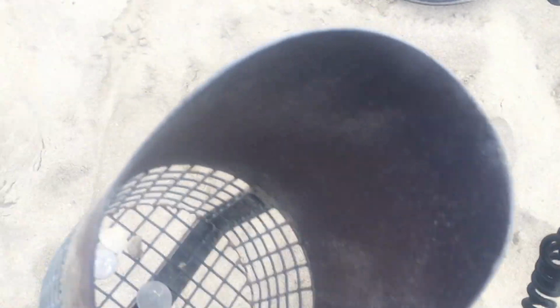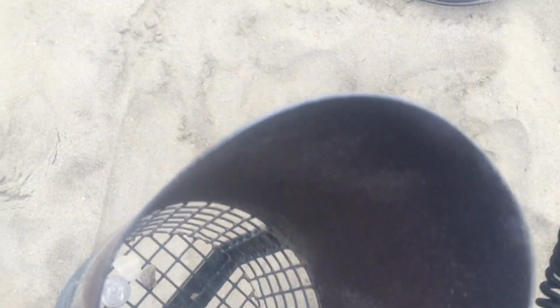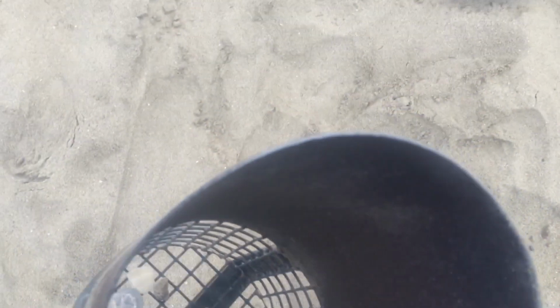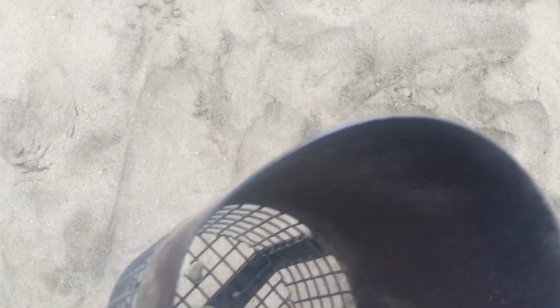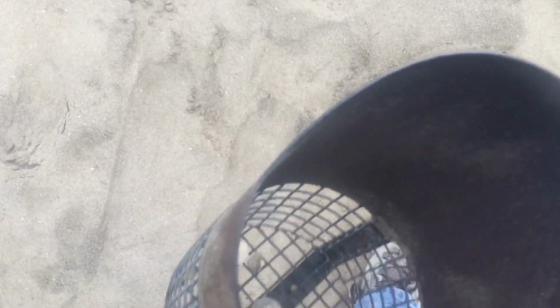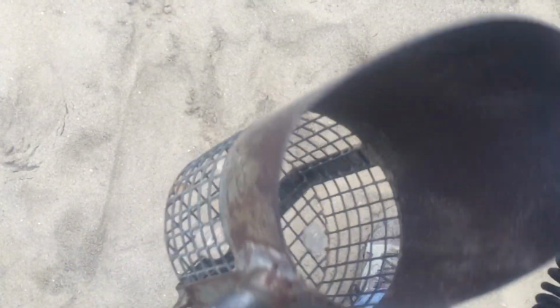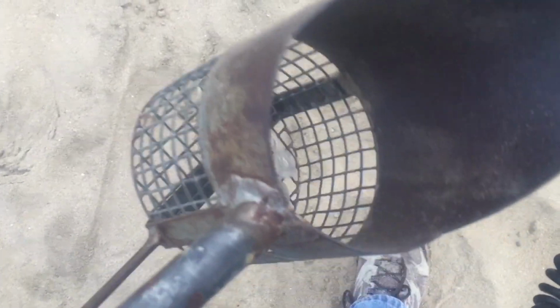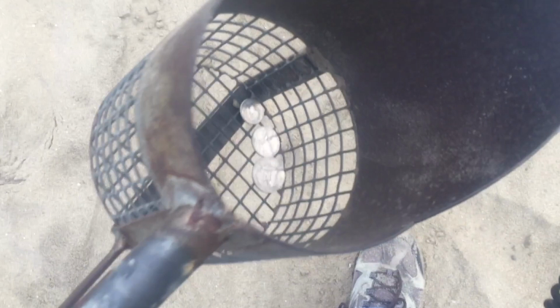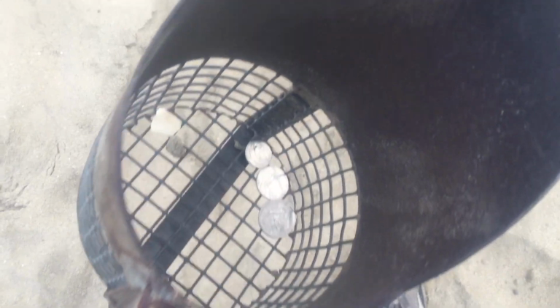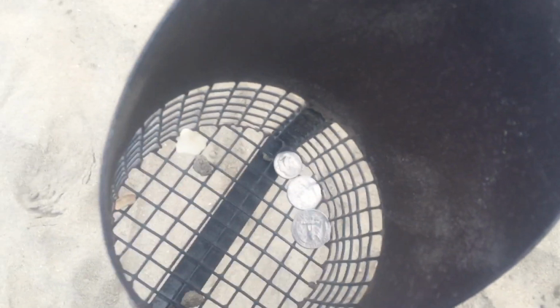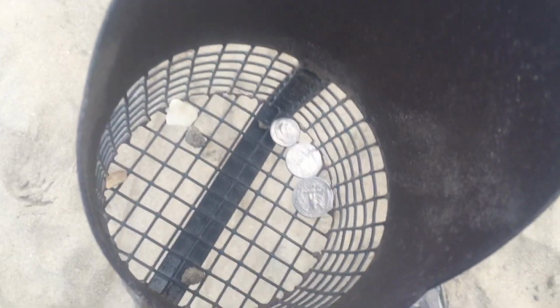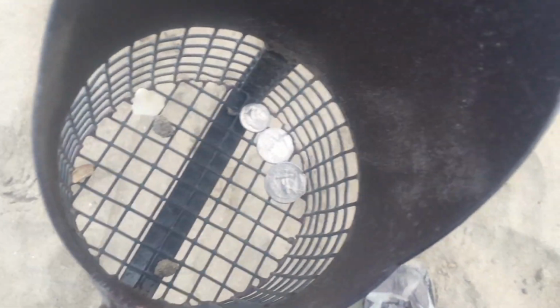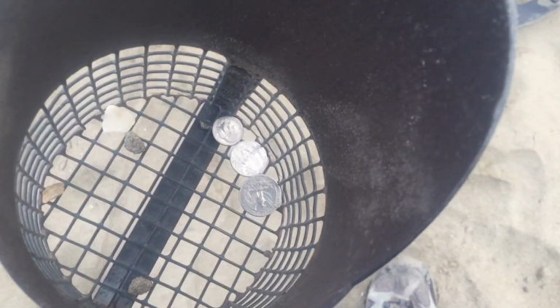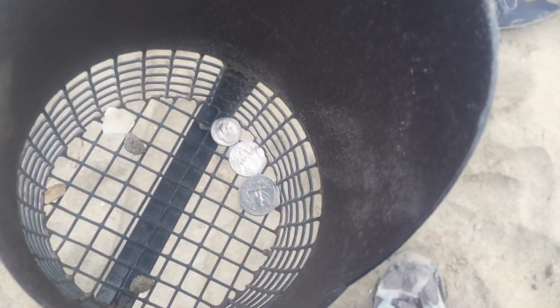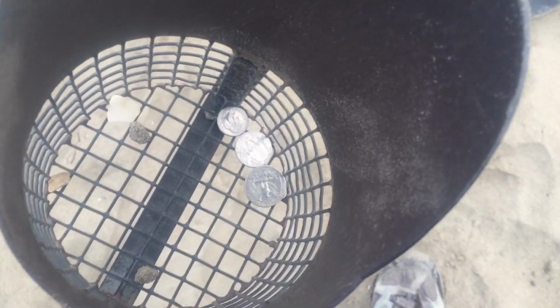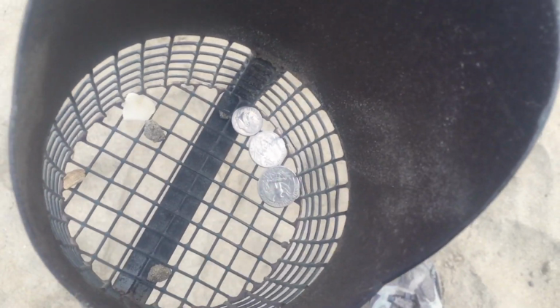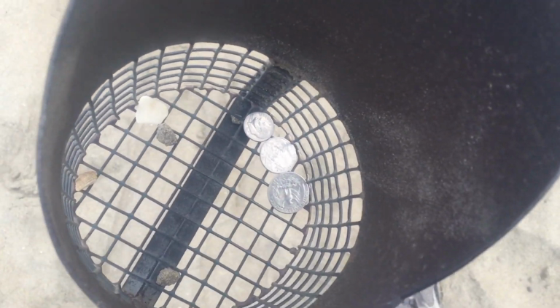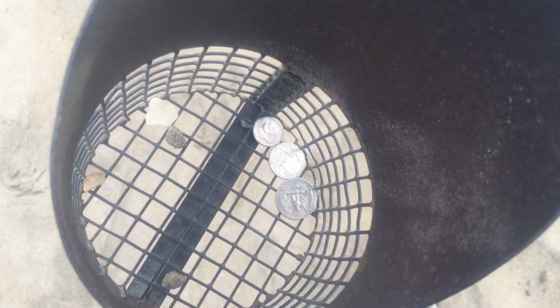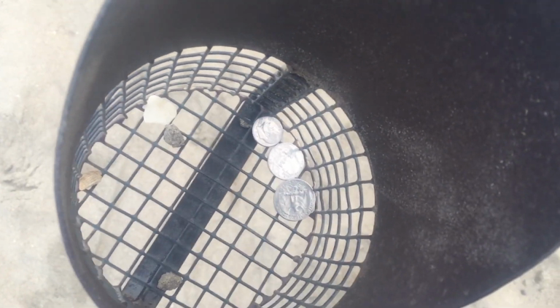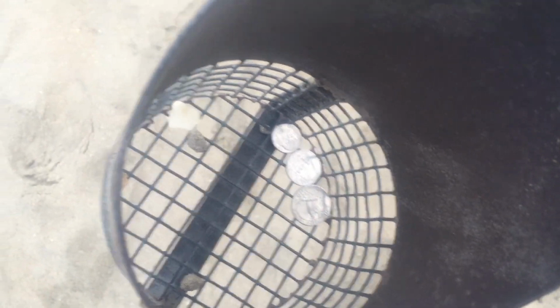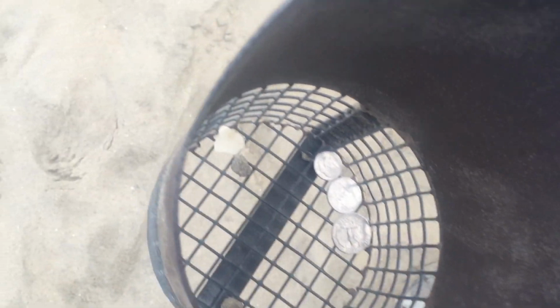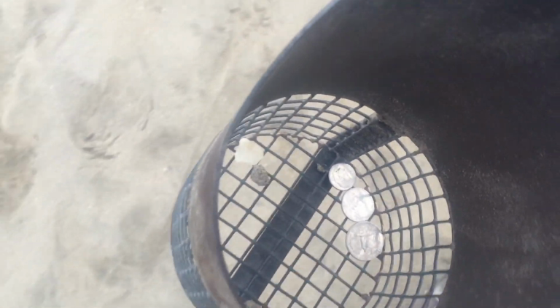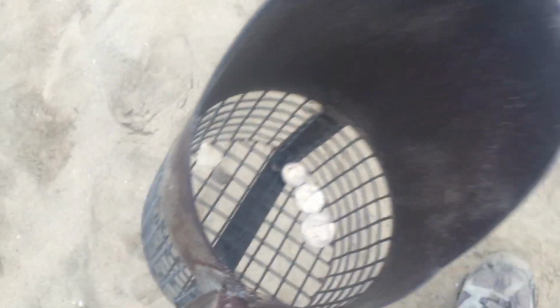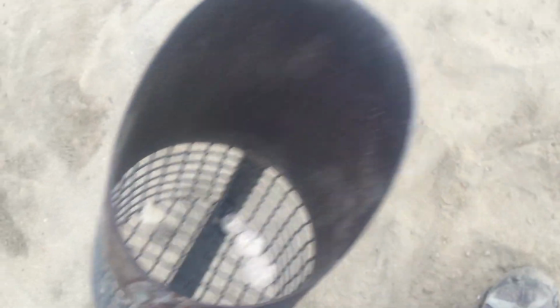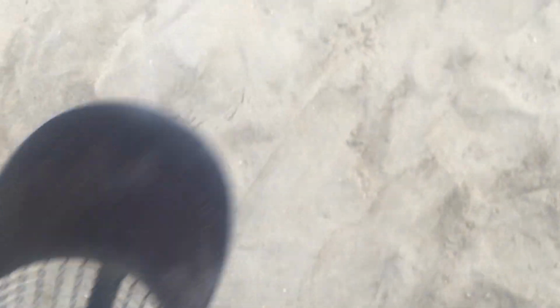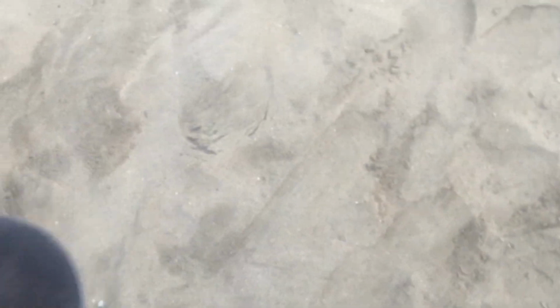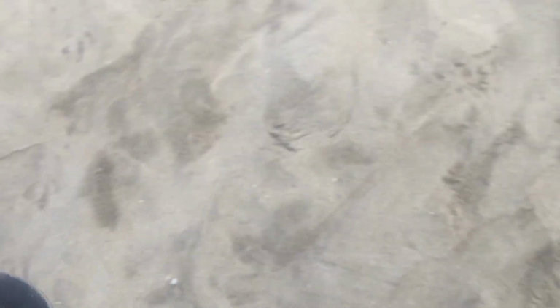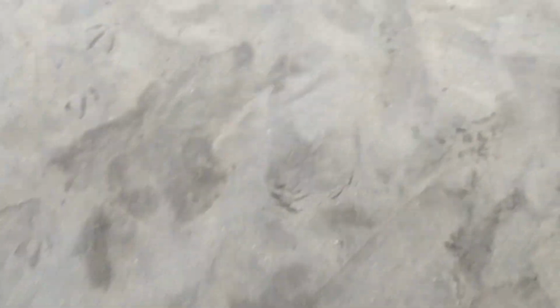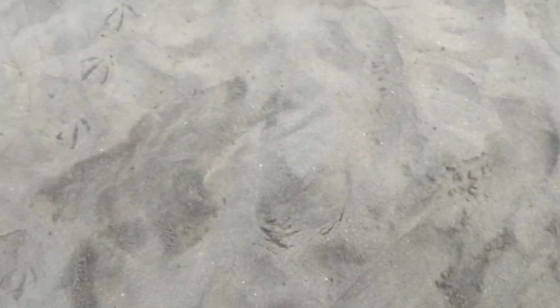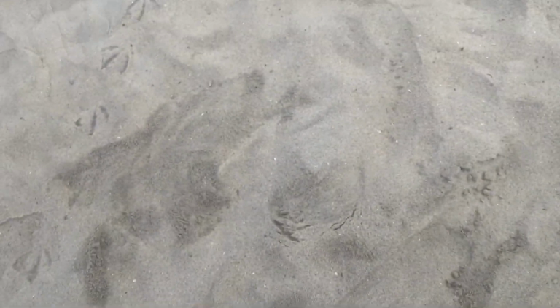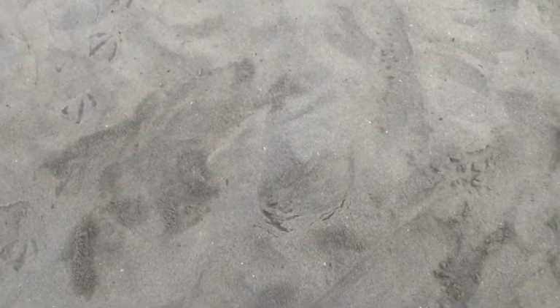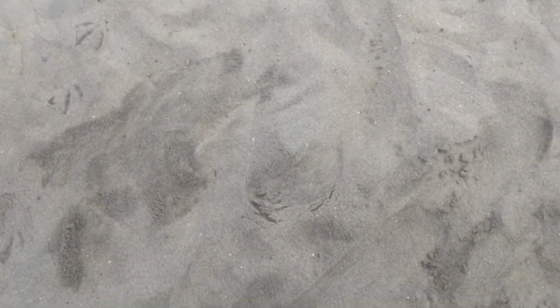Got me a quarter, nickel, and diamond. I think I got another target right over here.